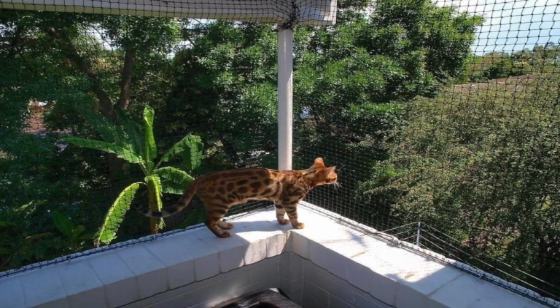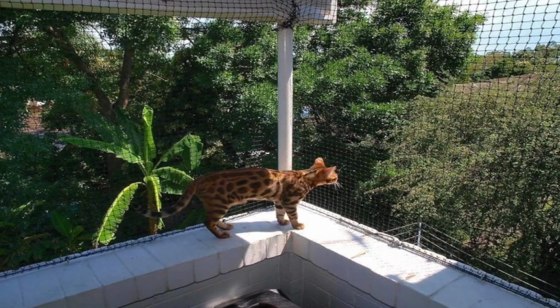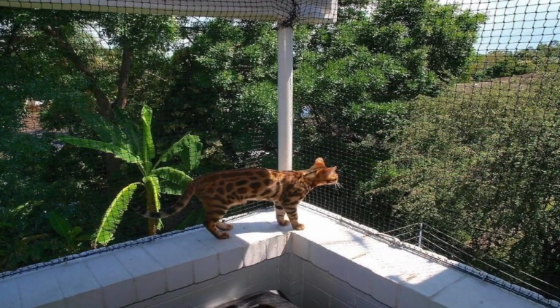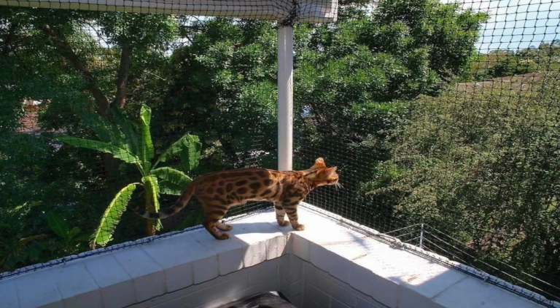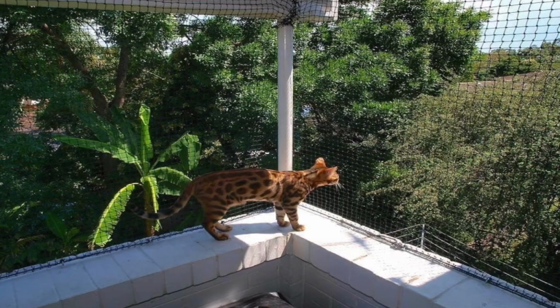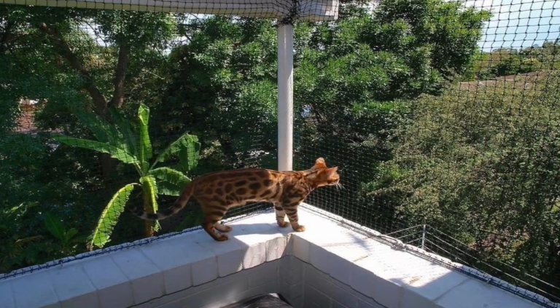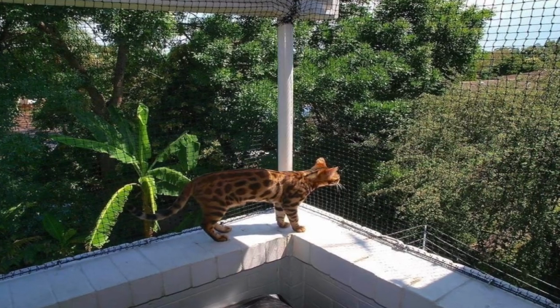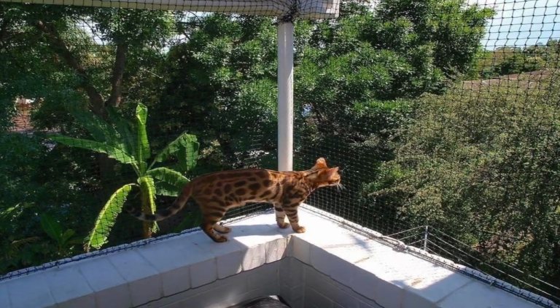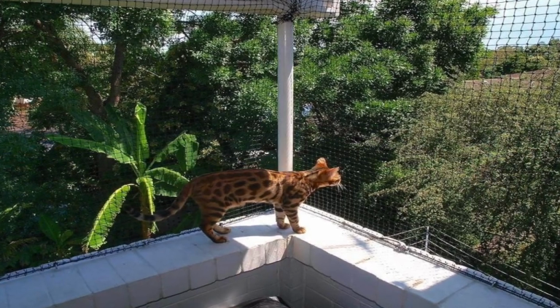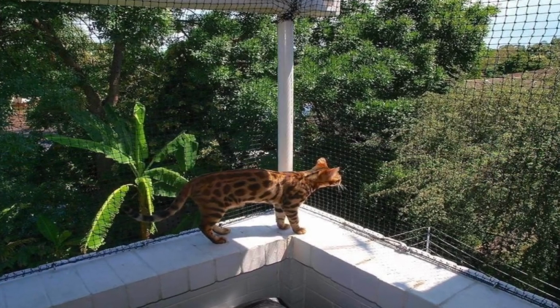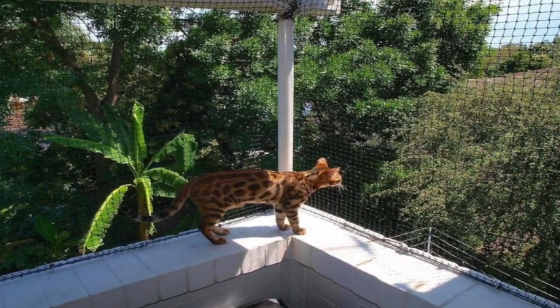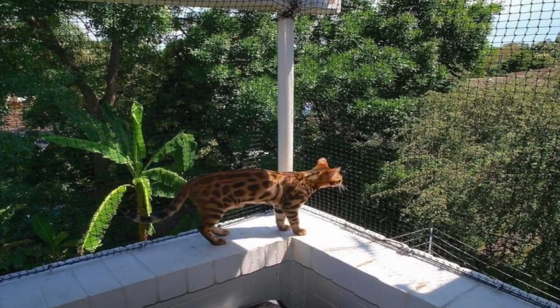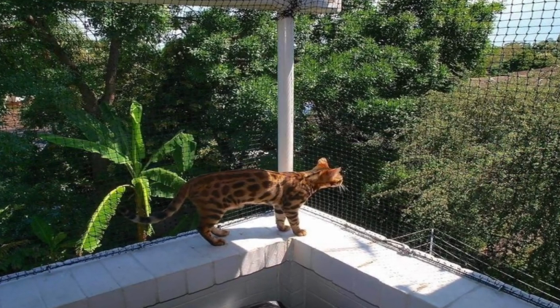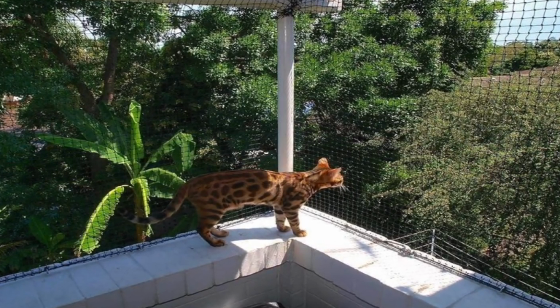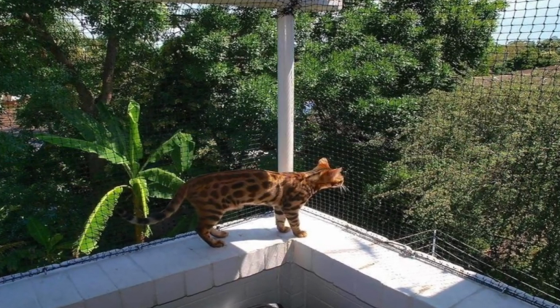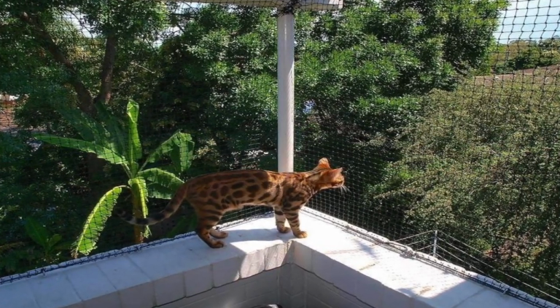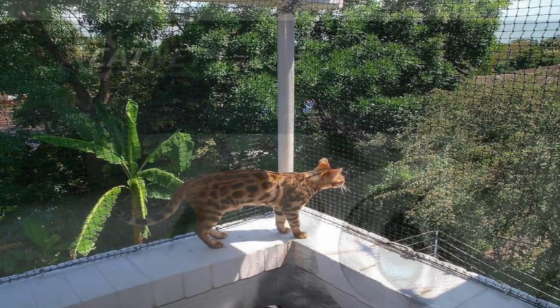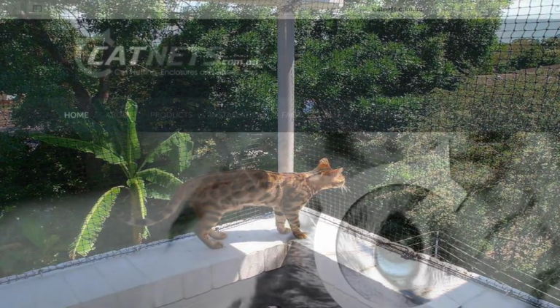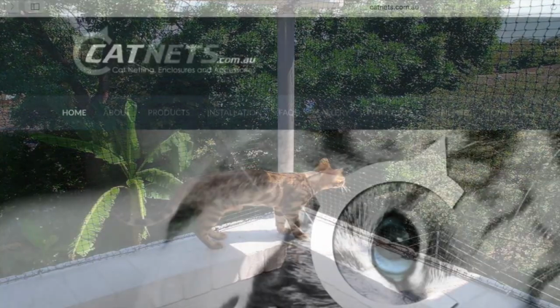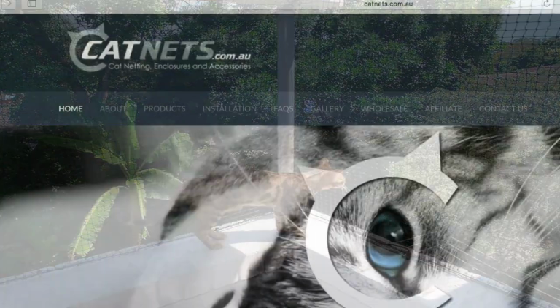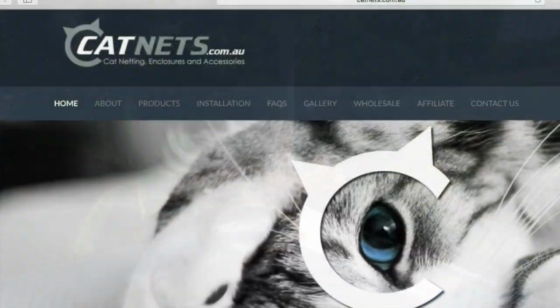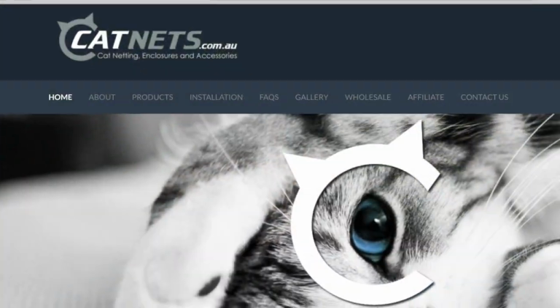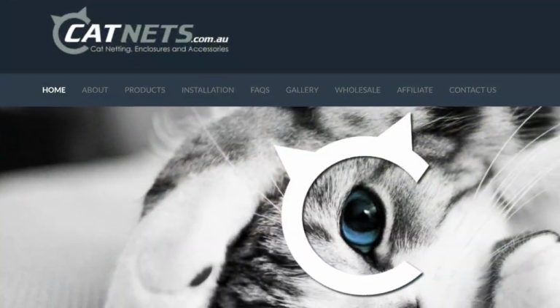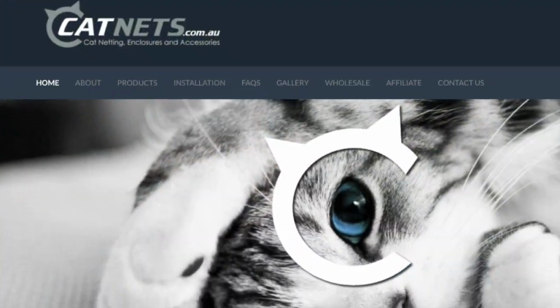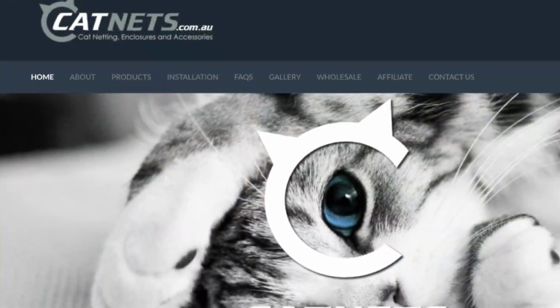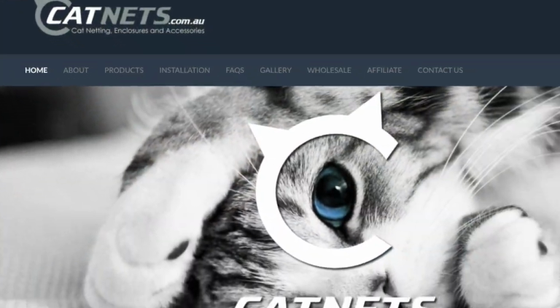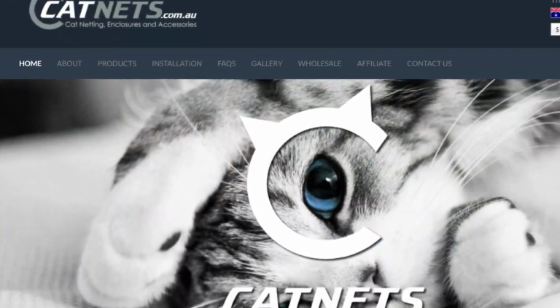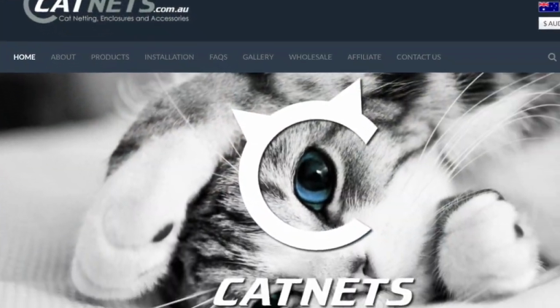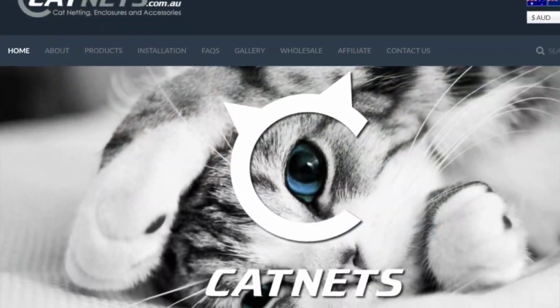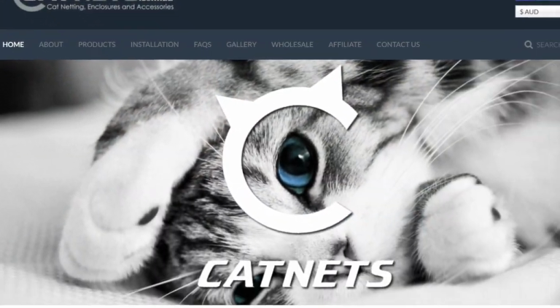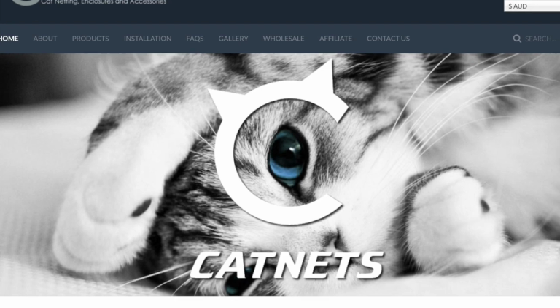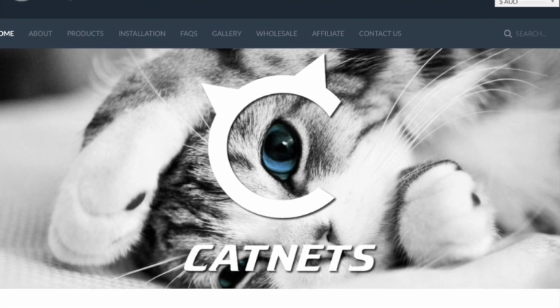Our products are available direct to the public via our new design website, or give our staff a call to discuss your requirements.